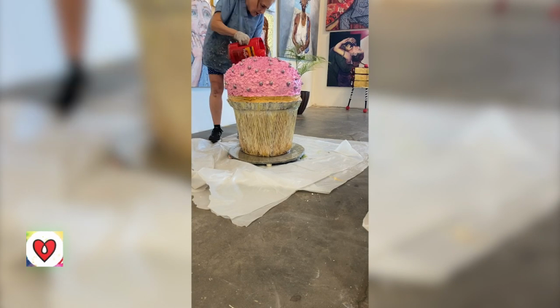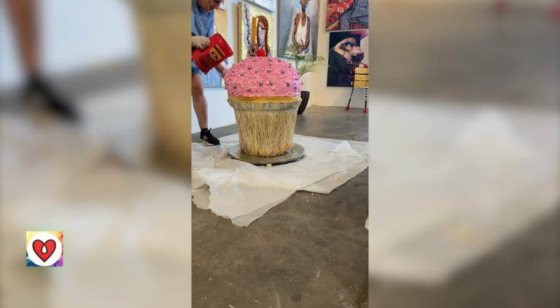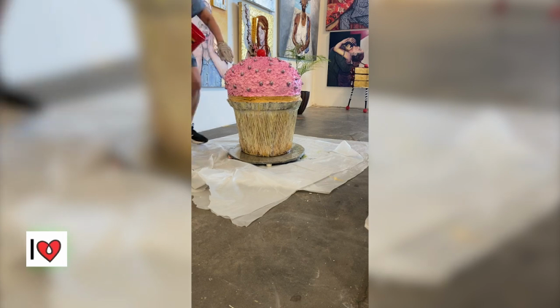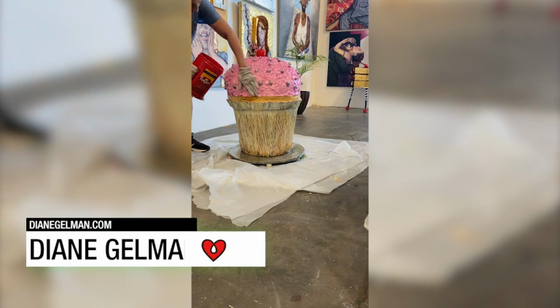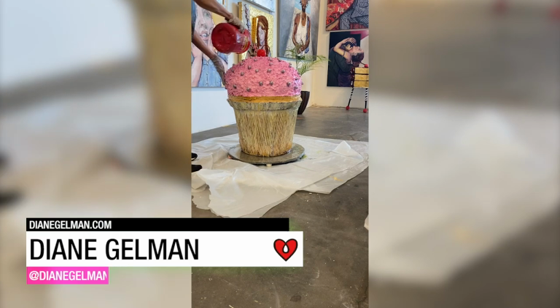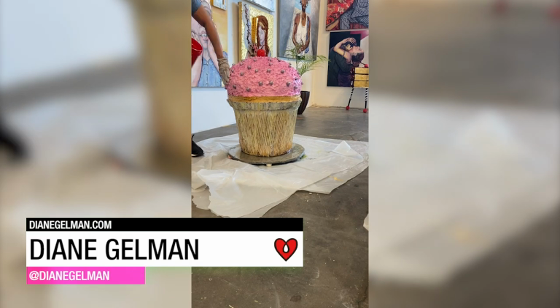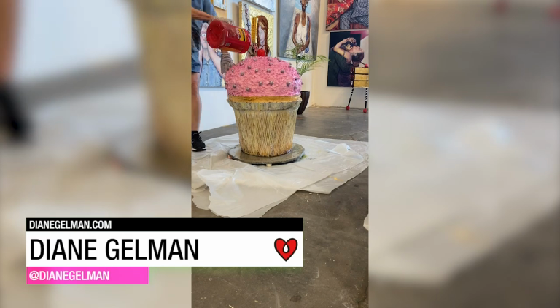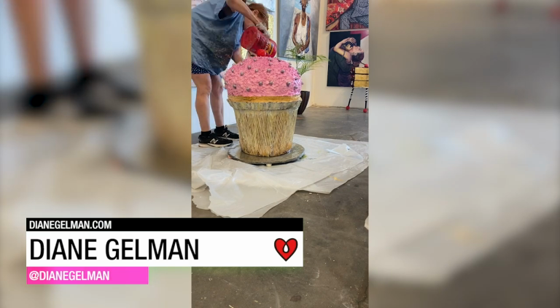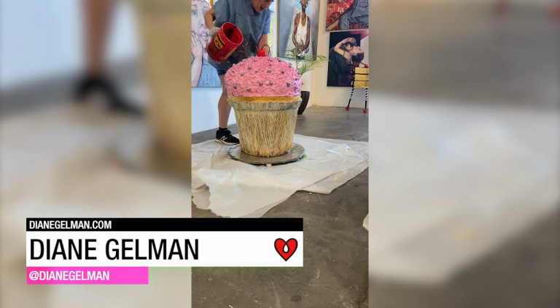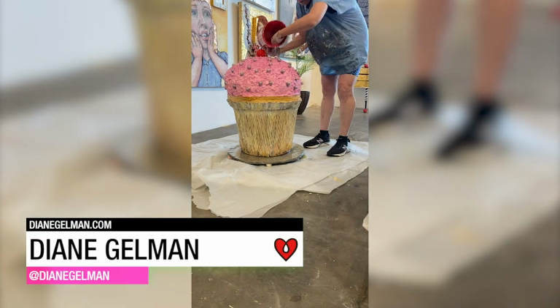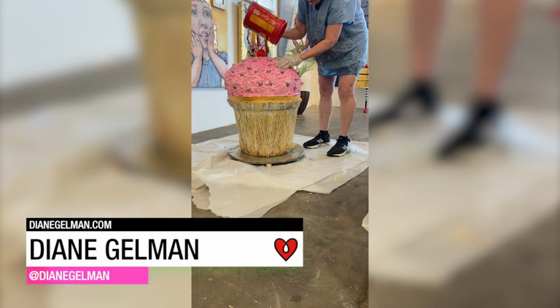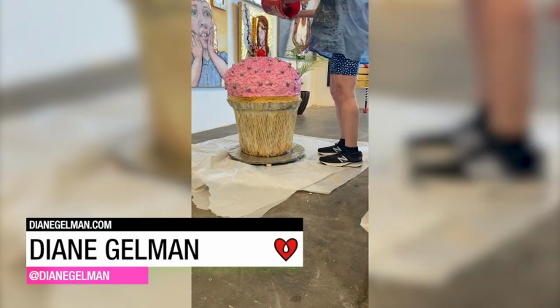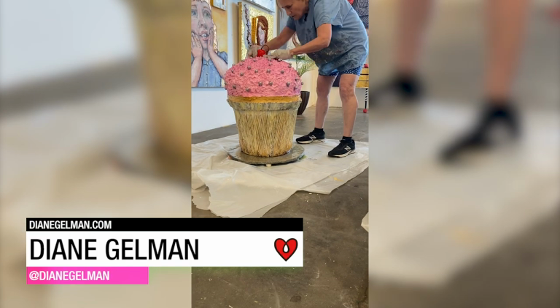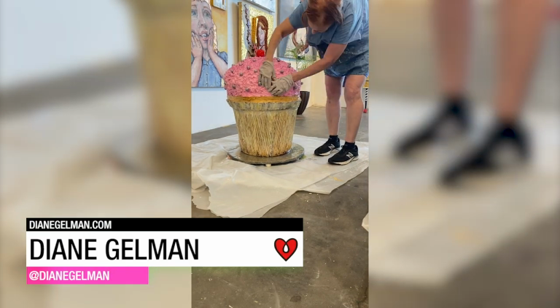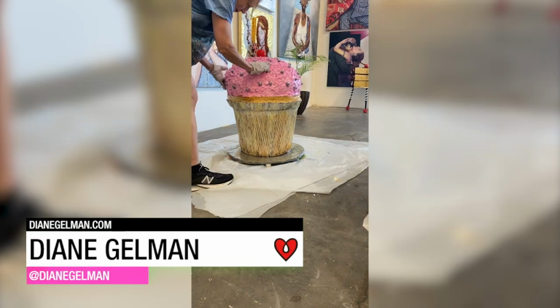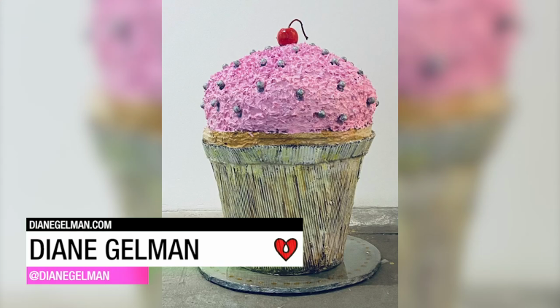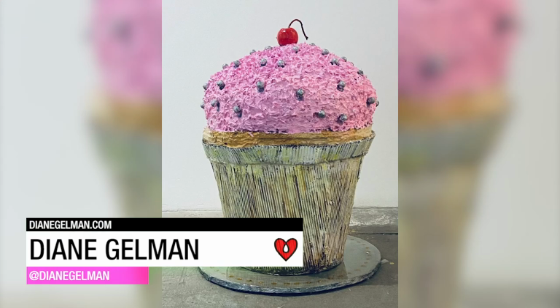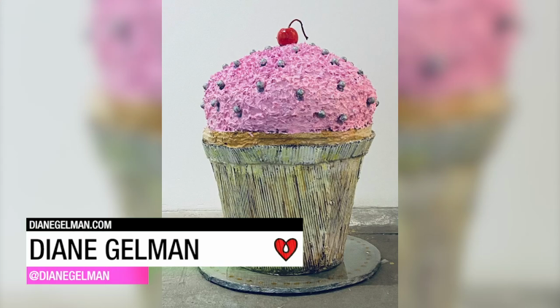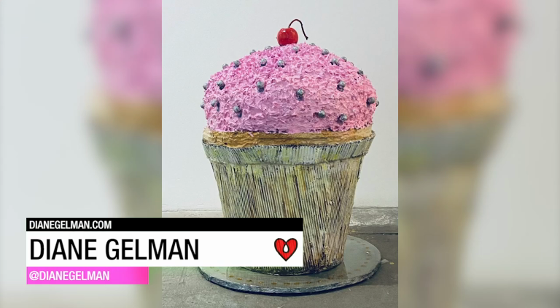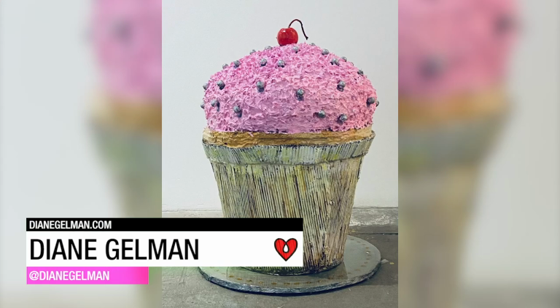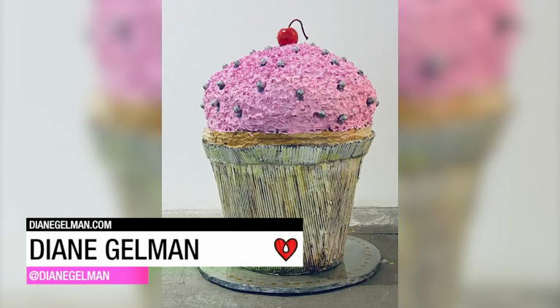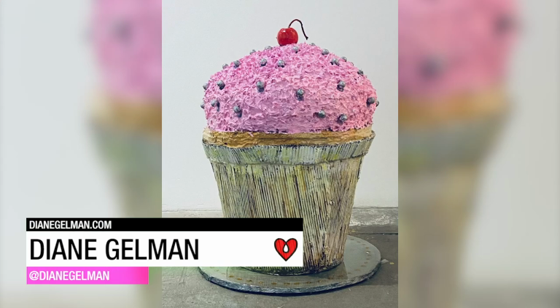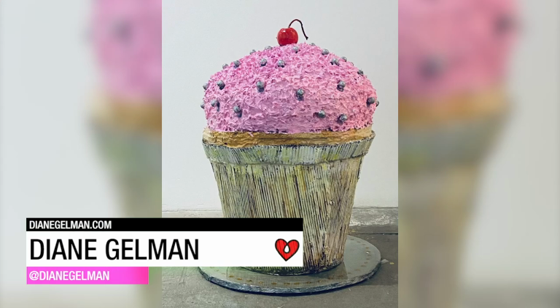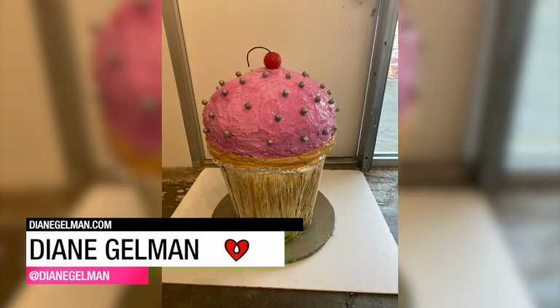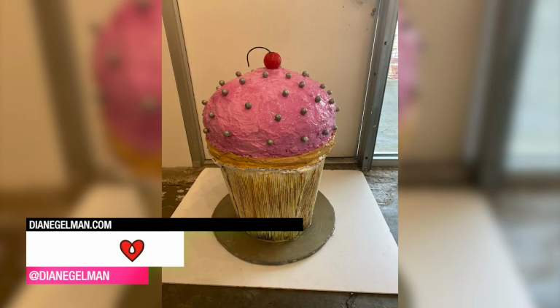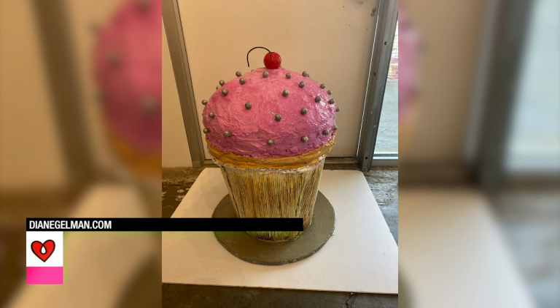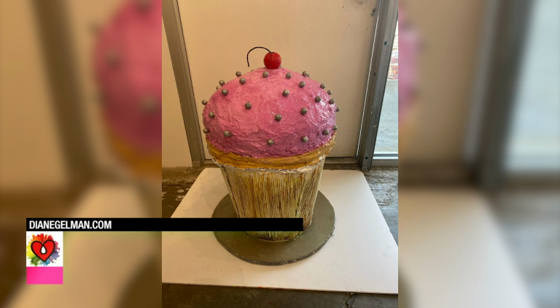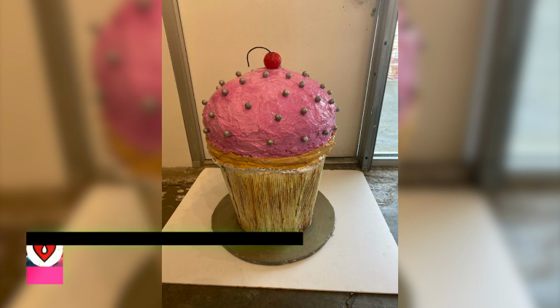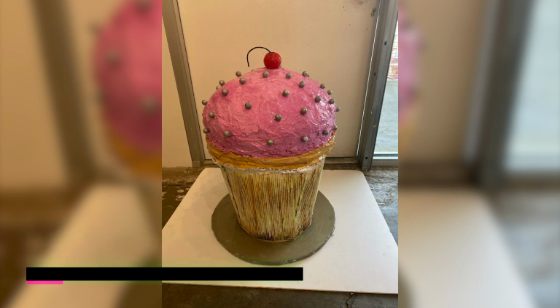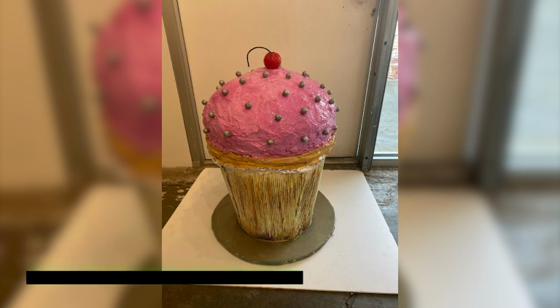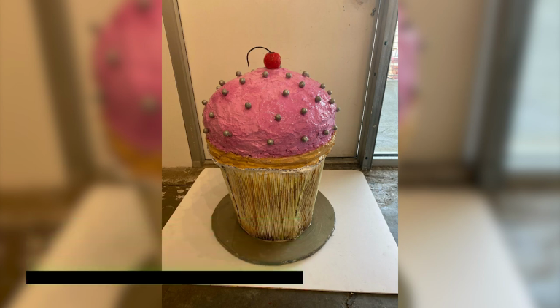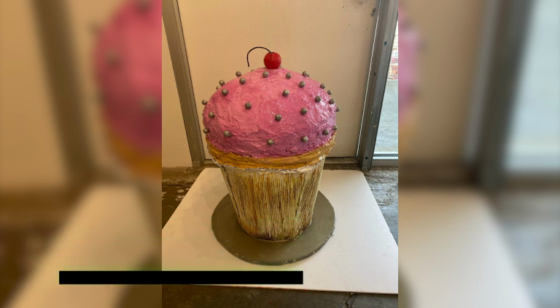Diane Gellman hand carved this giant cupcake sculpture using repurposed styrofoam, cardboard, glitter, string, acrylic, and art resin.